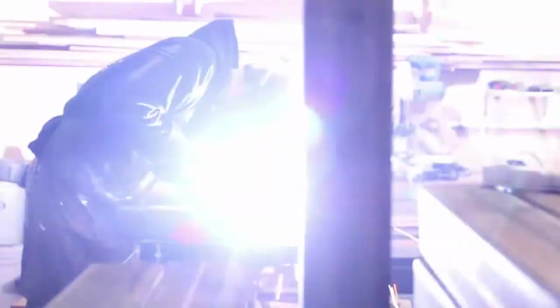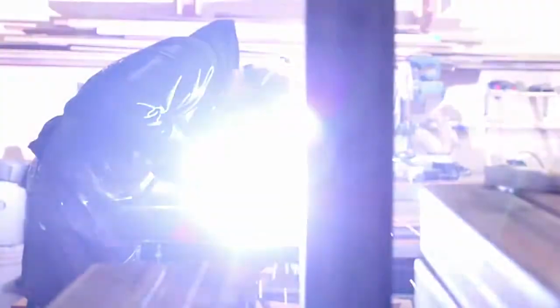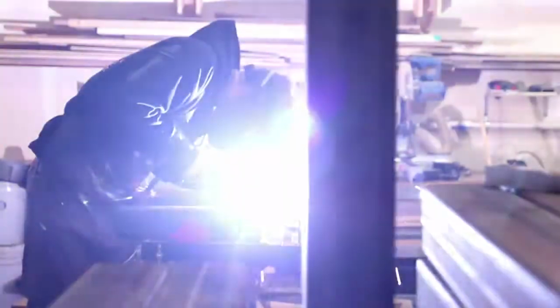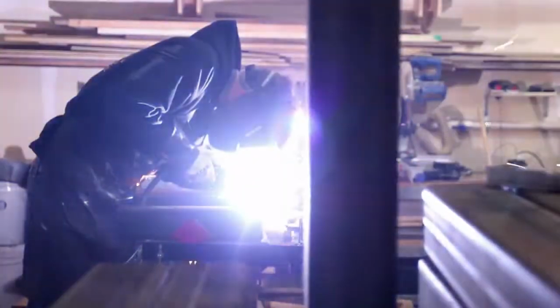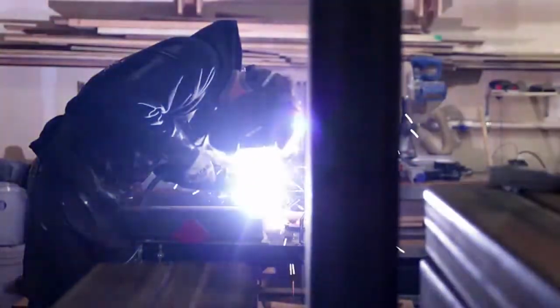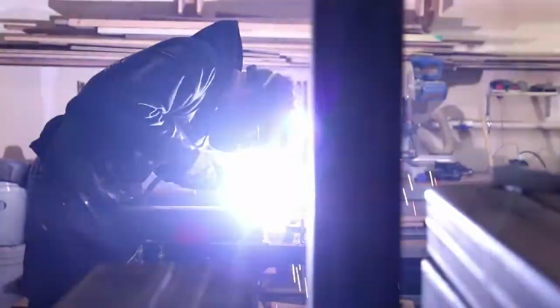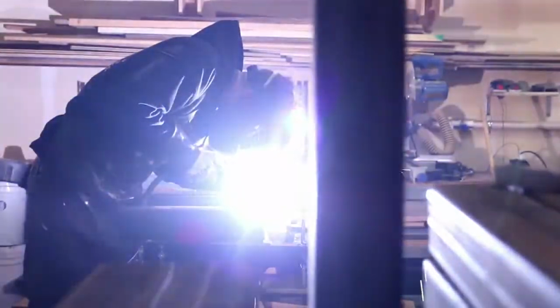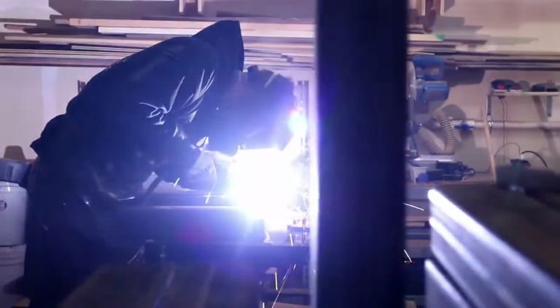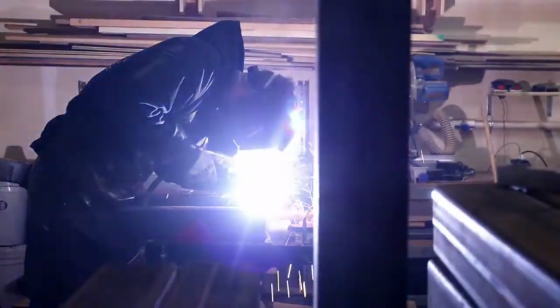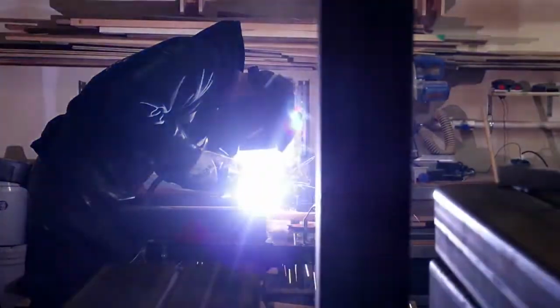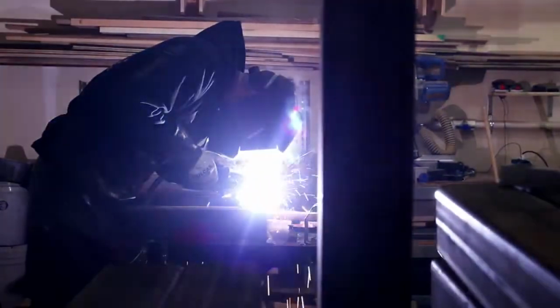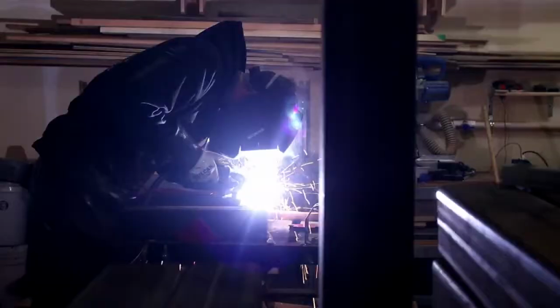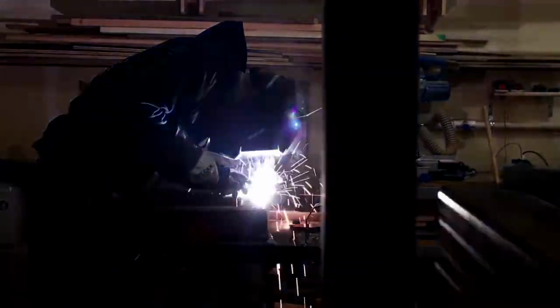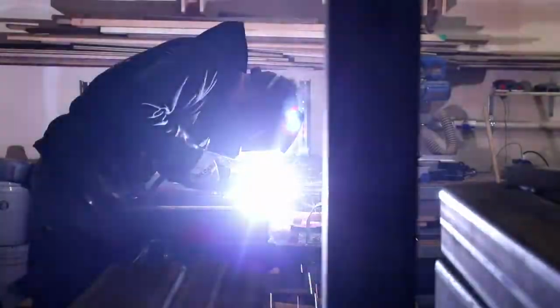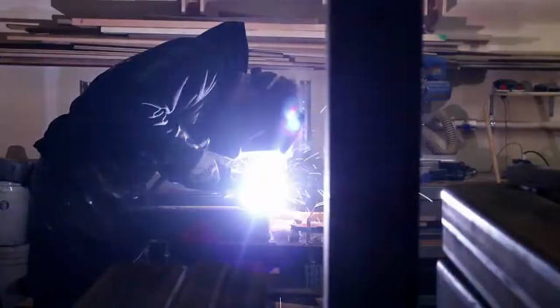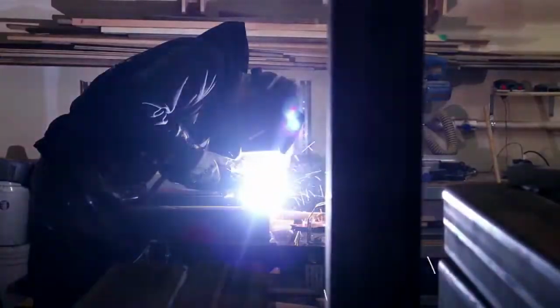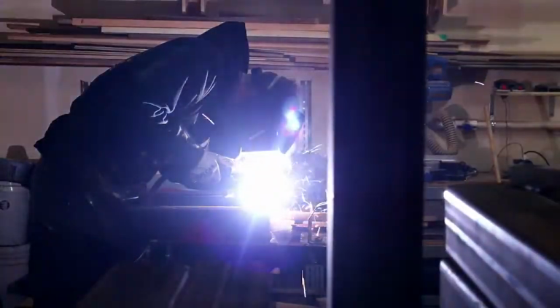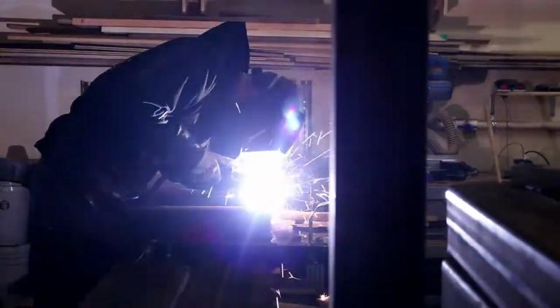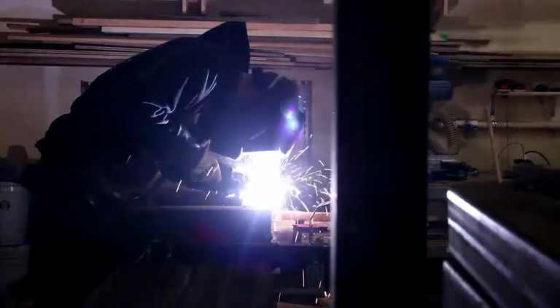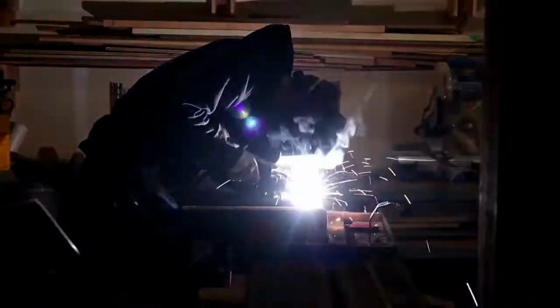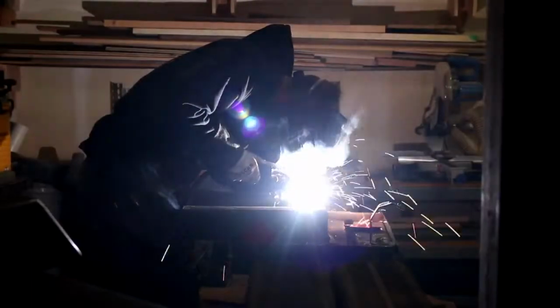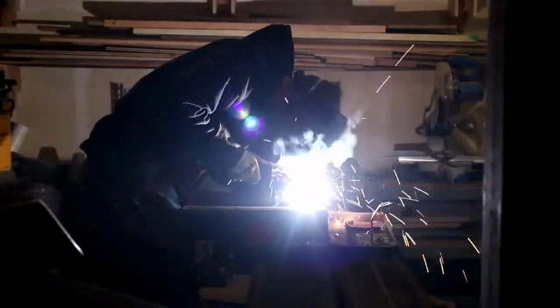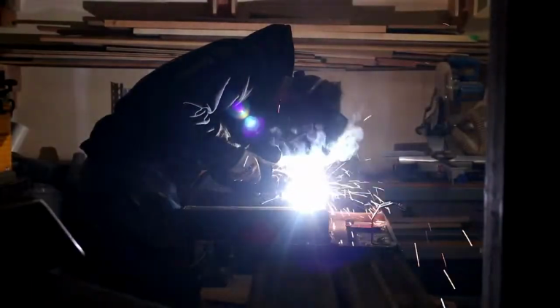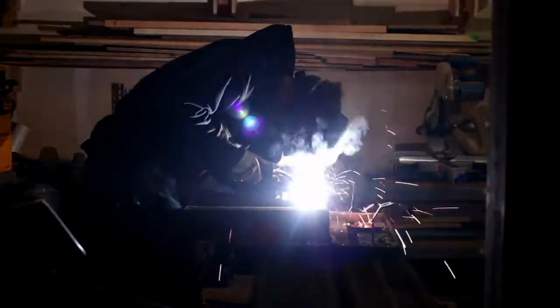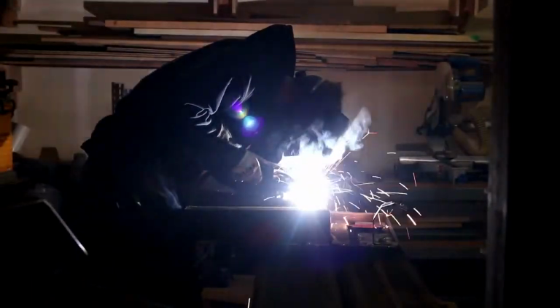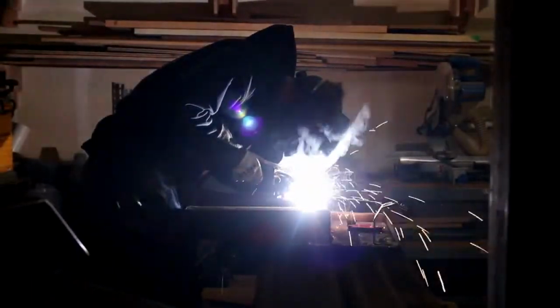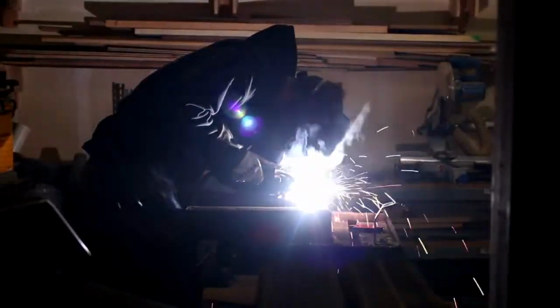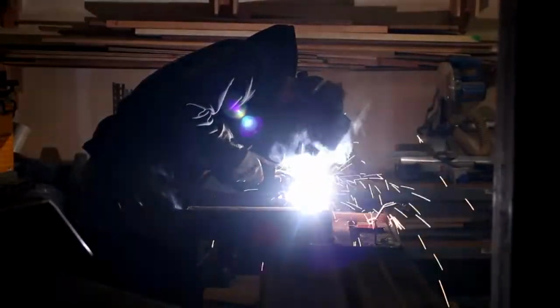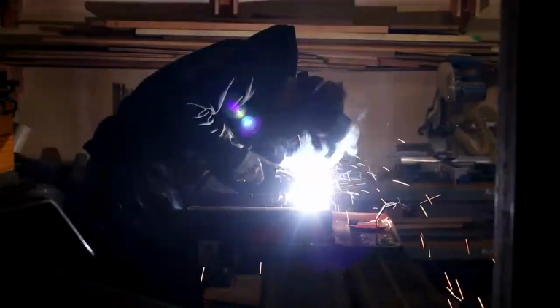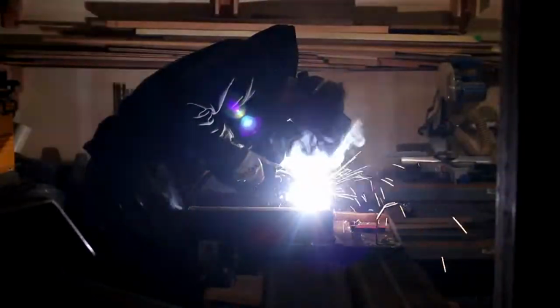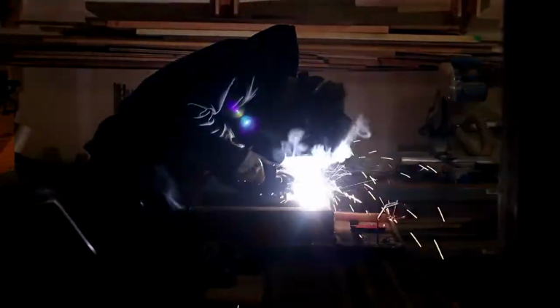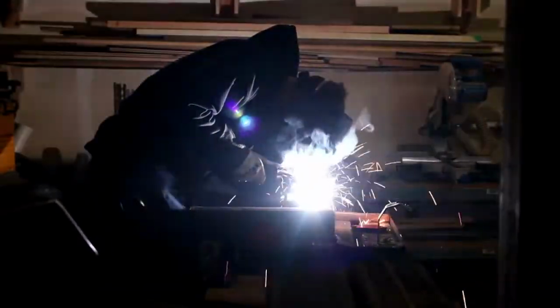Now I can weld all the steel pieces together to form the two bench legs and the two table legs.